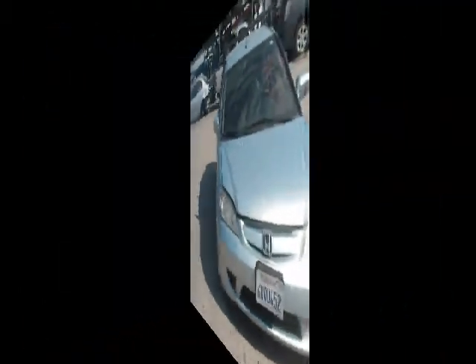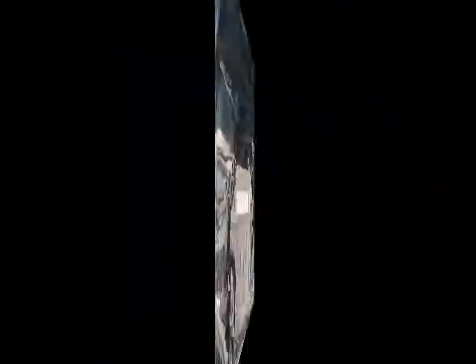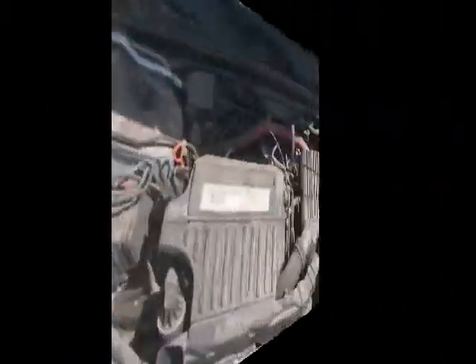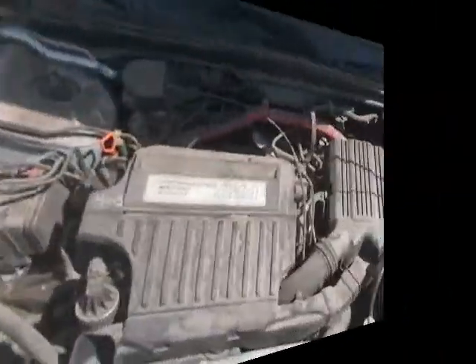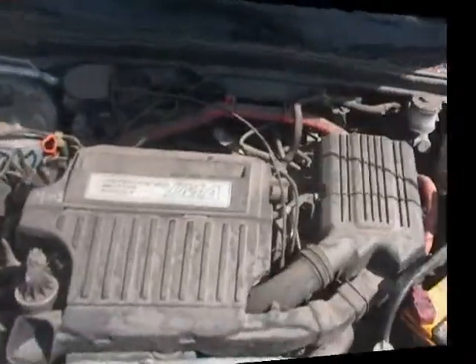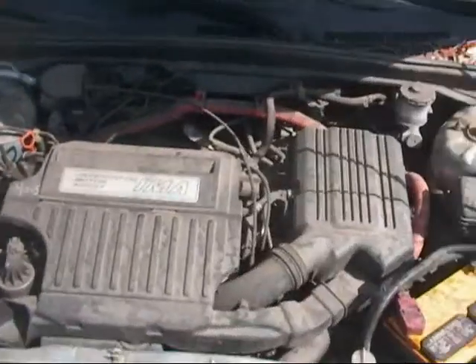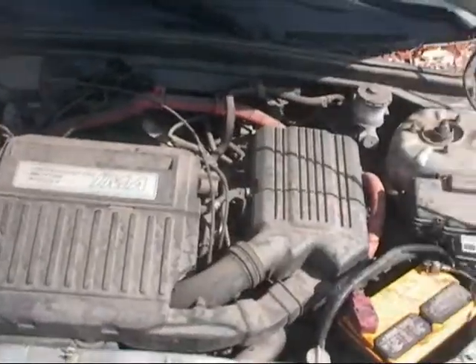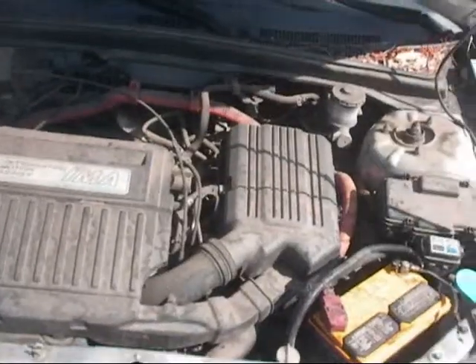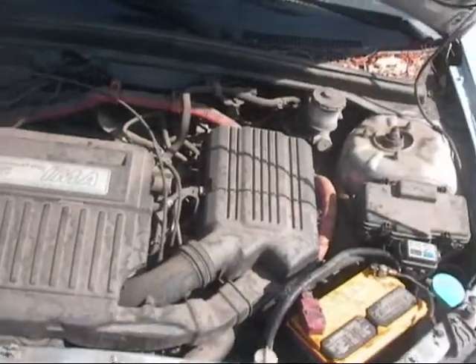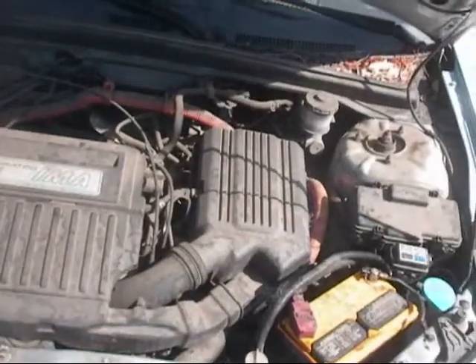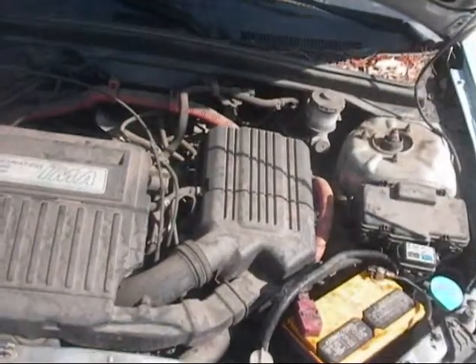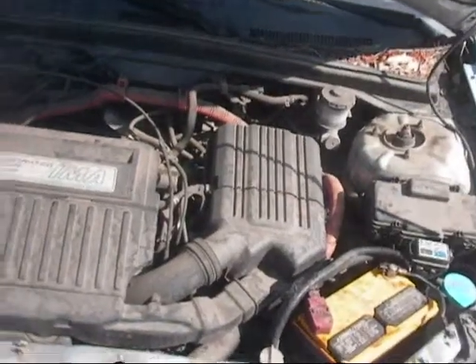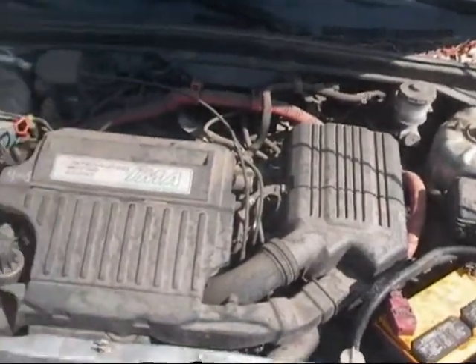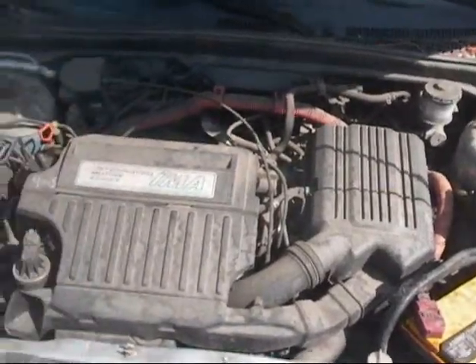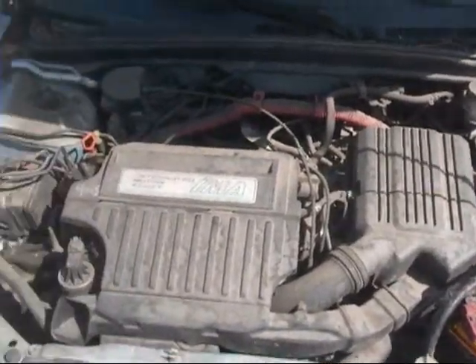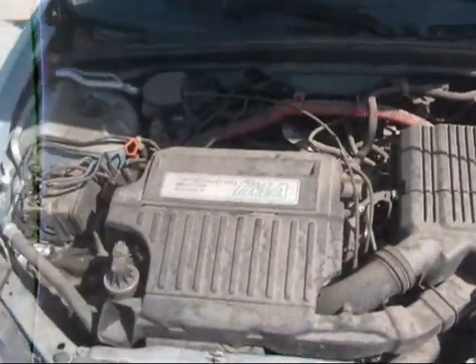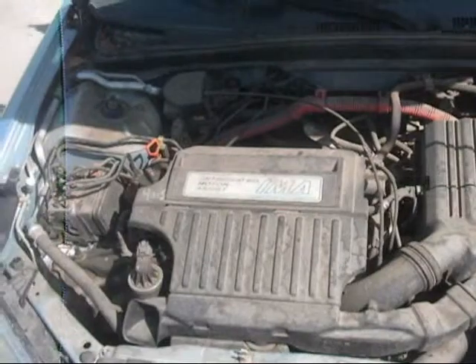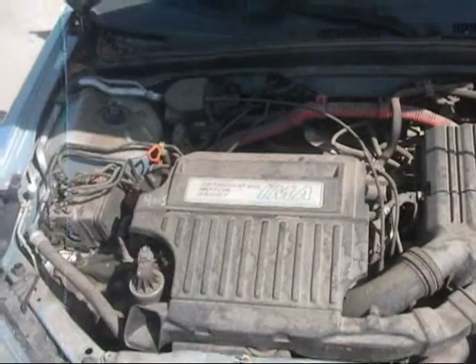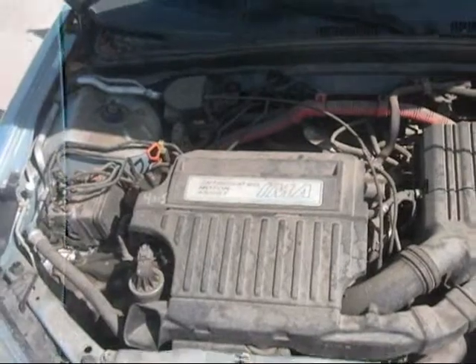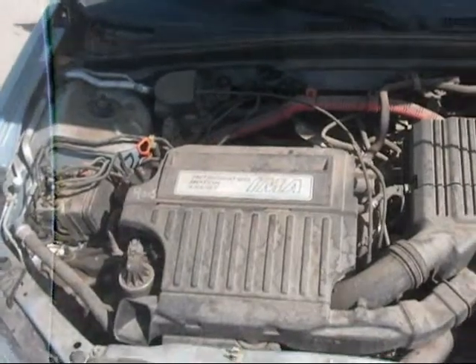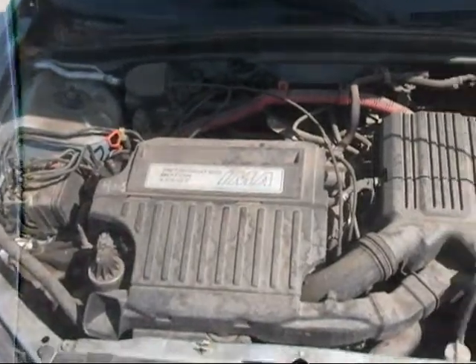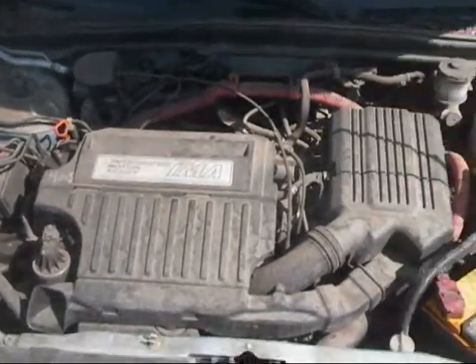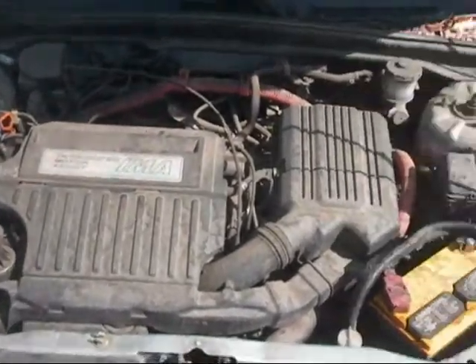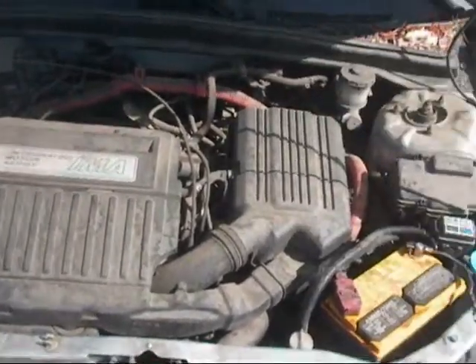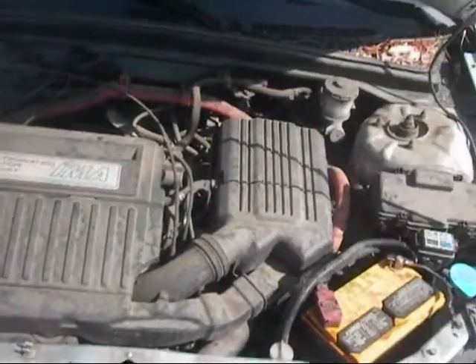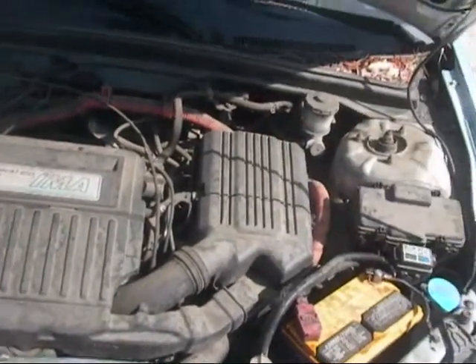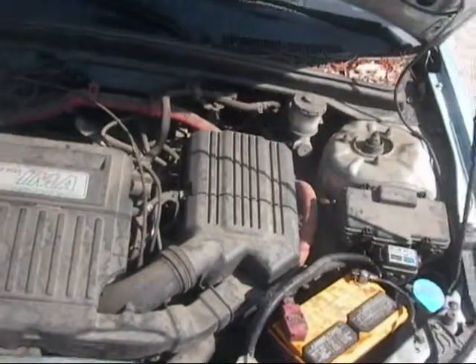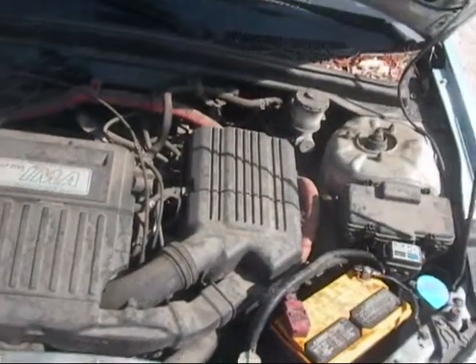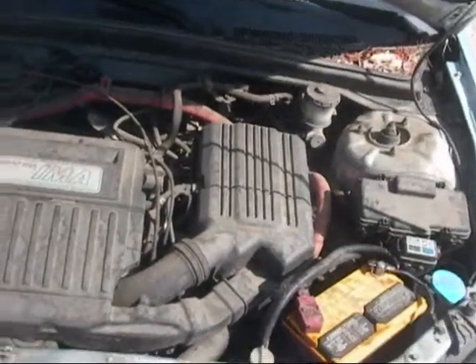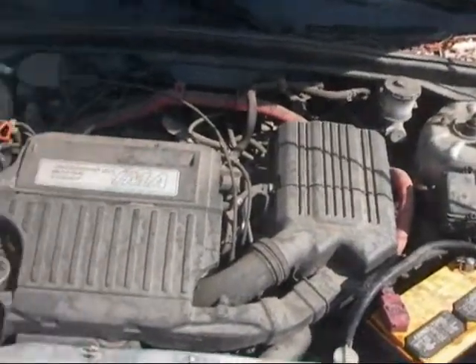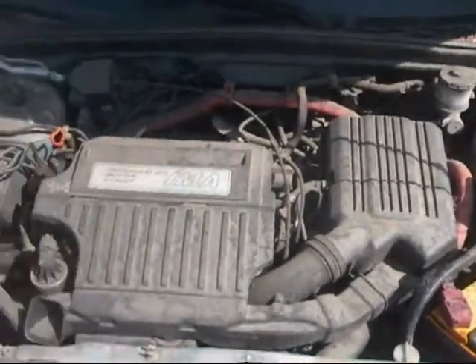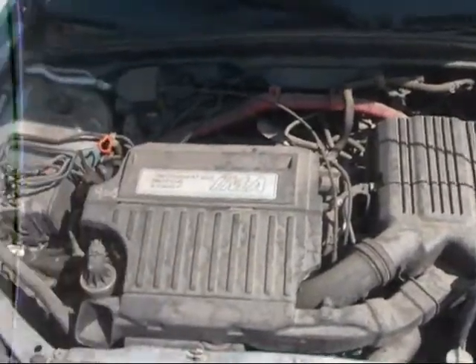Motor and transmission are good. All engine components are good.